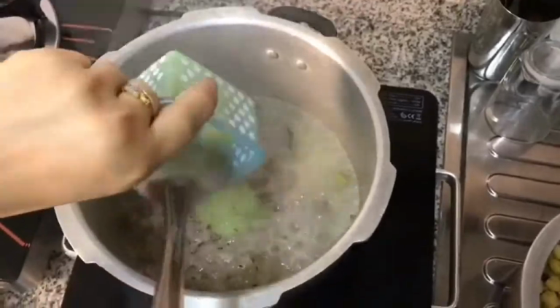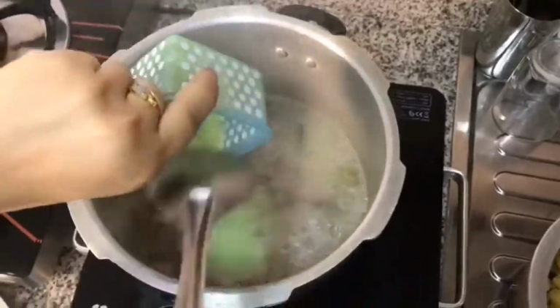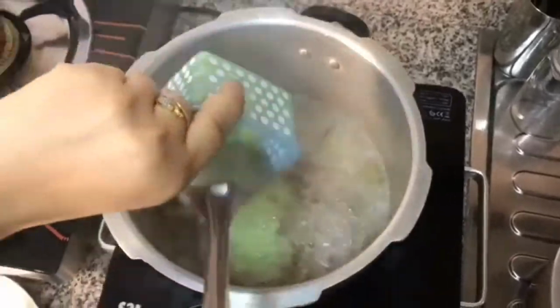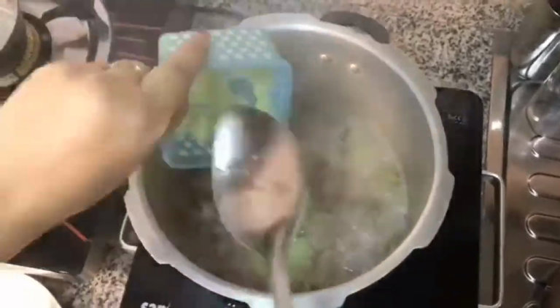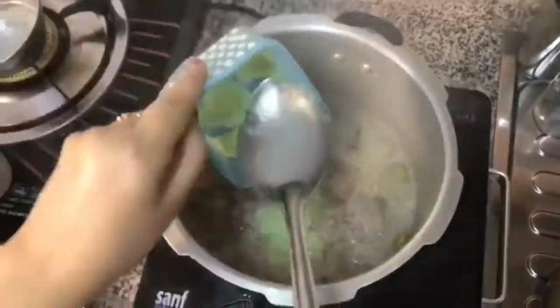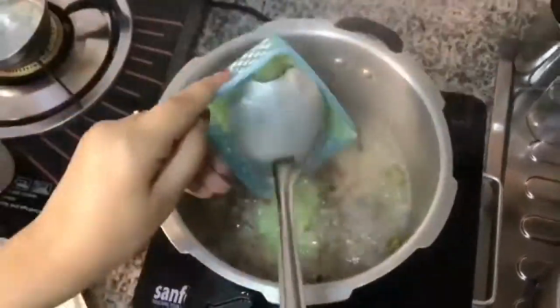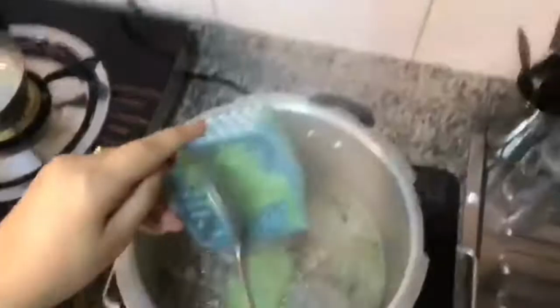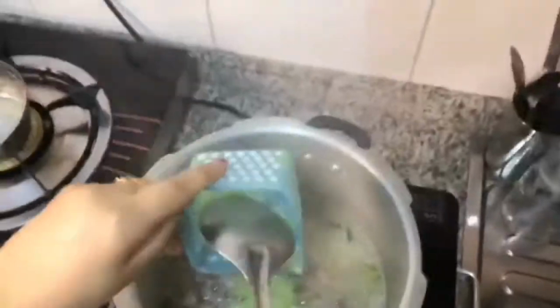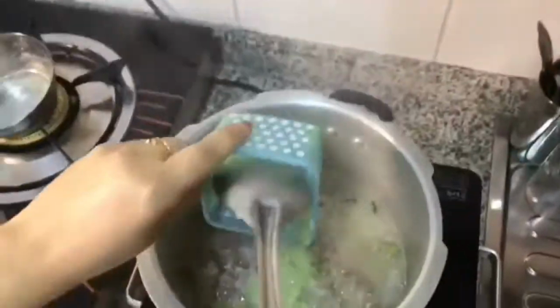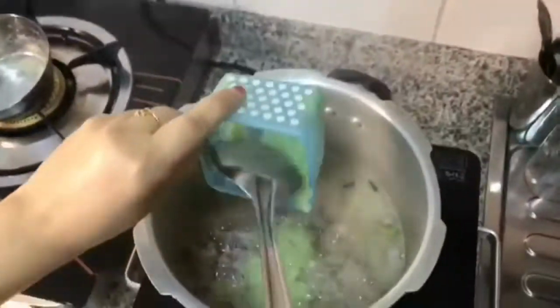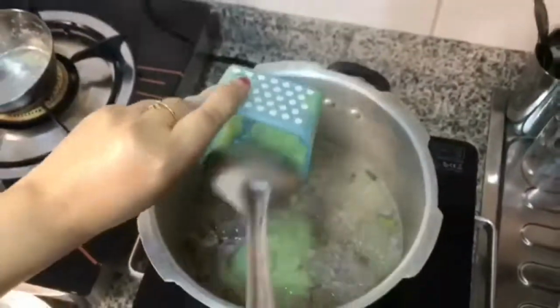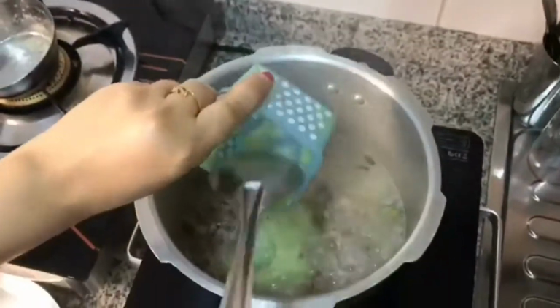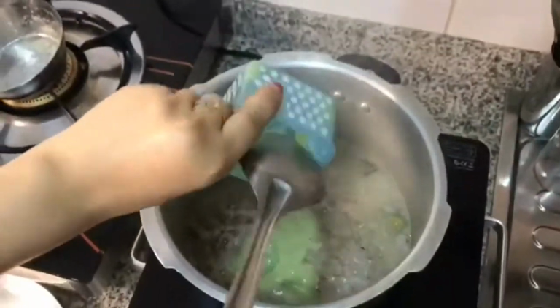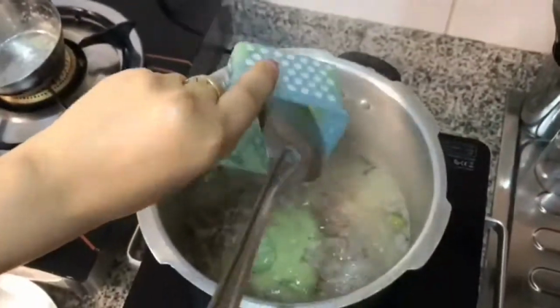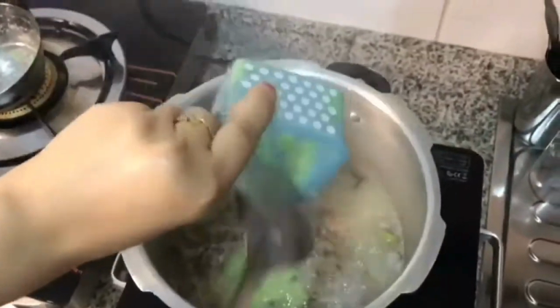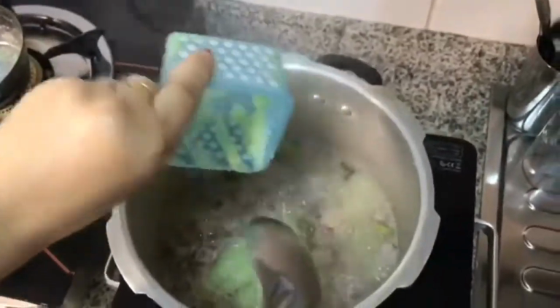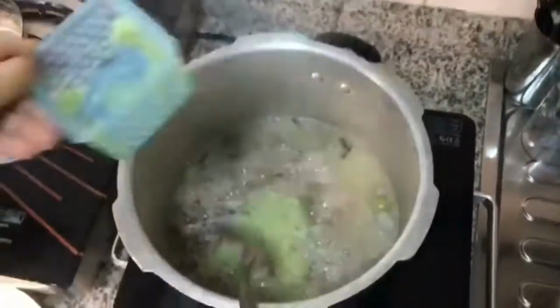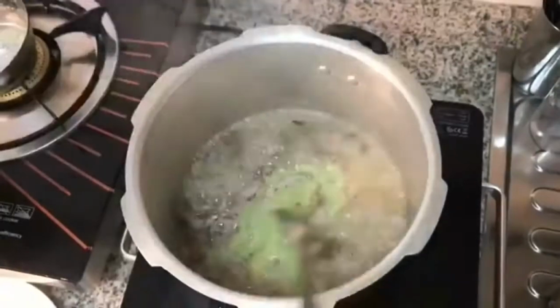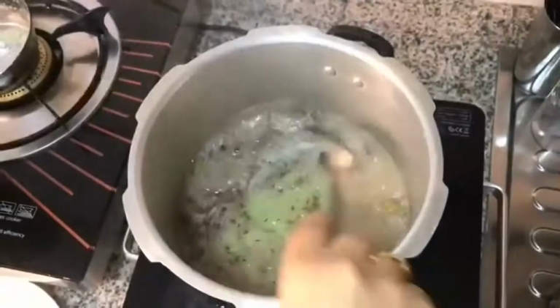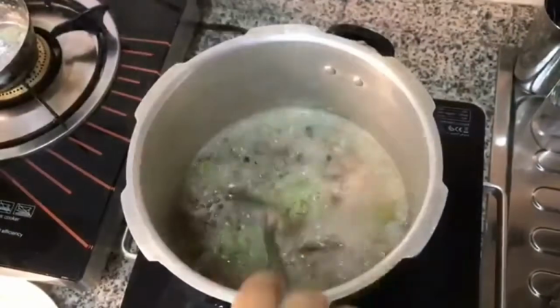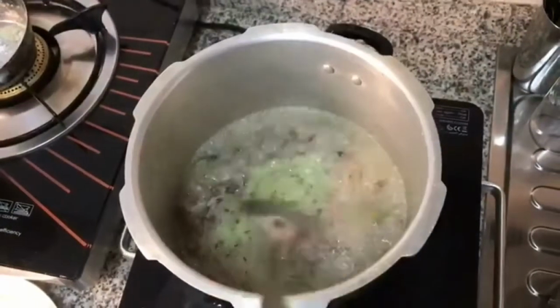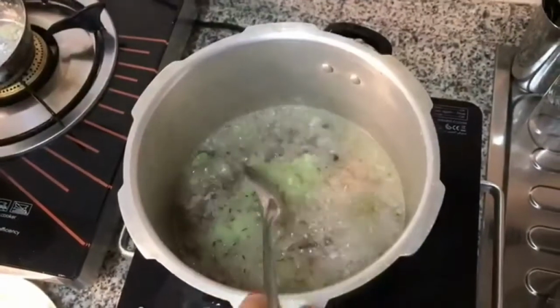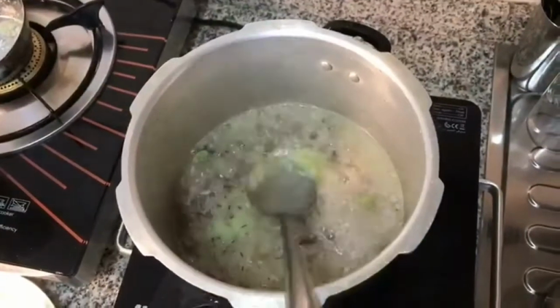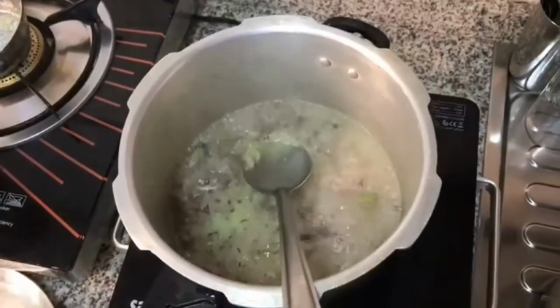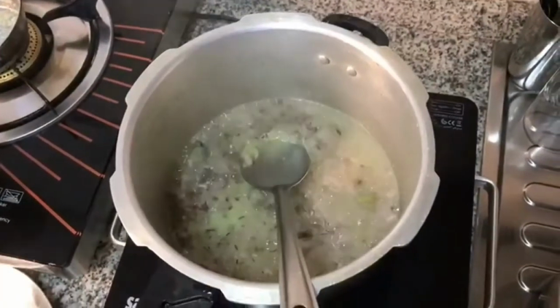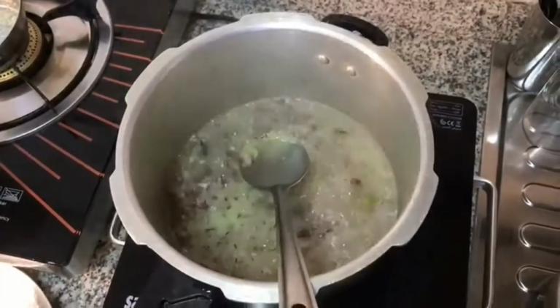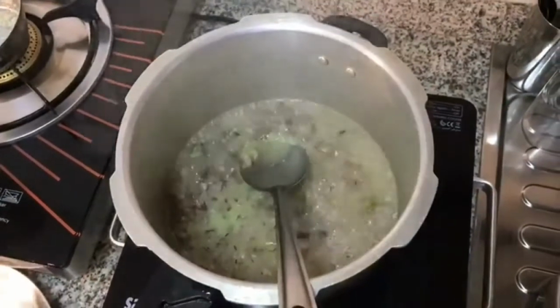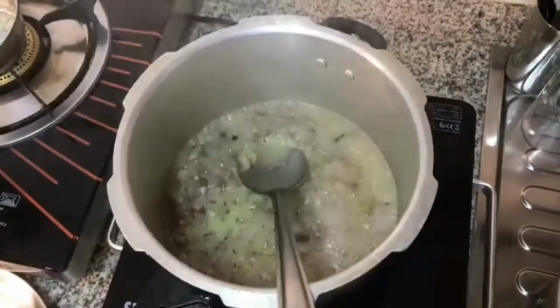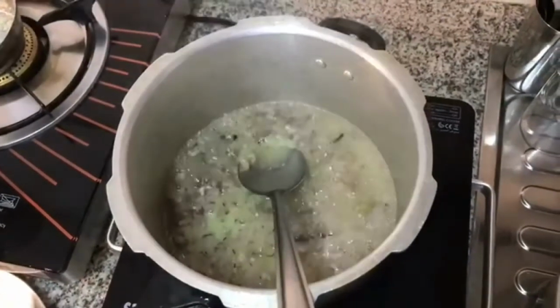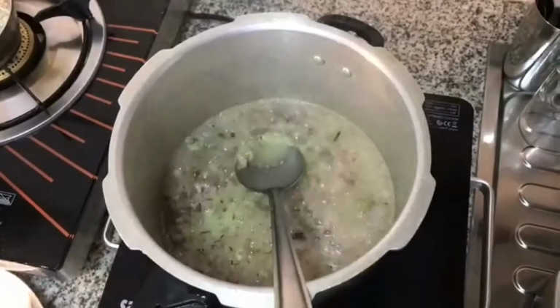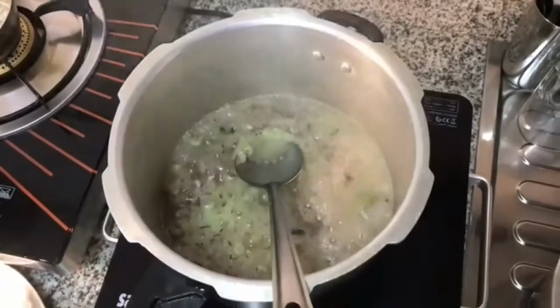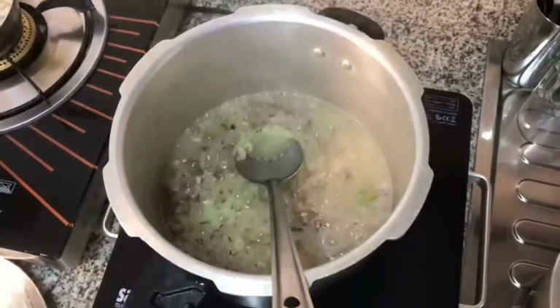Then we have to add the ginger garlic paste and then add the onion.